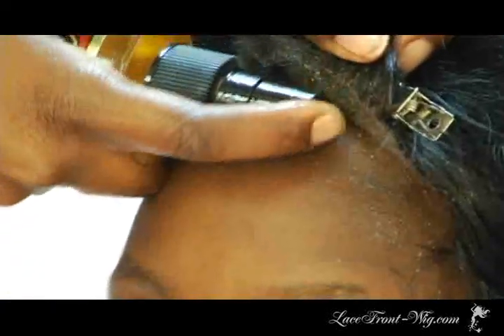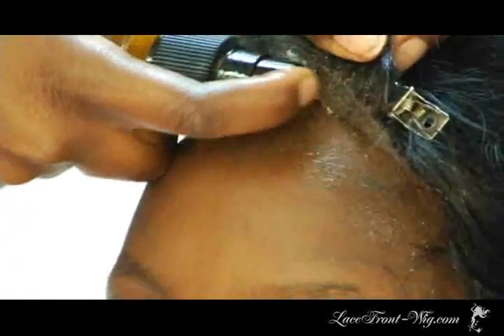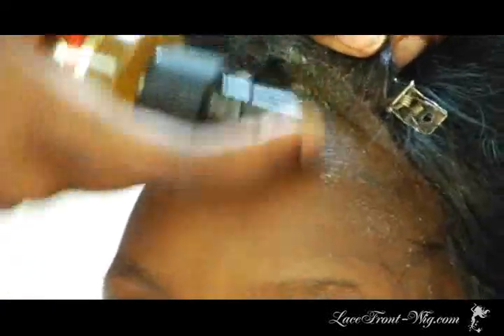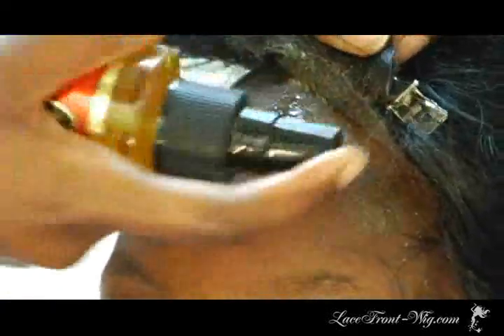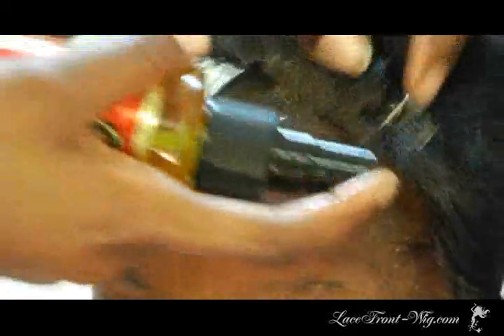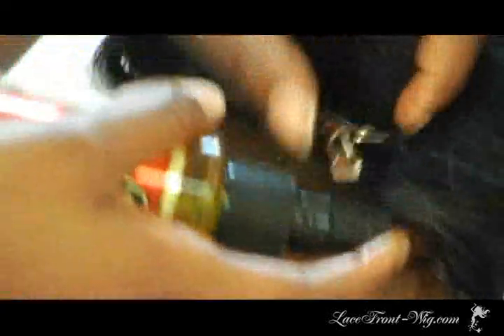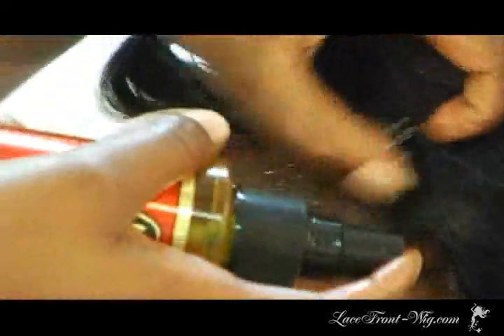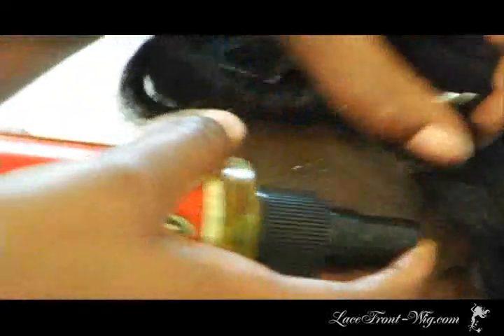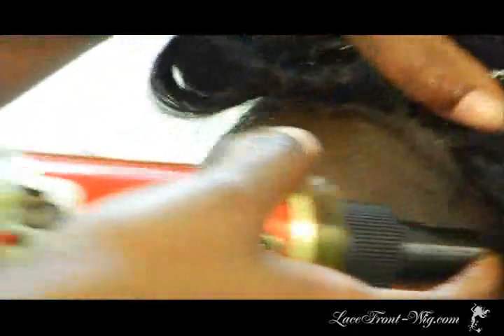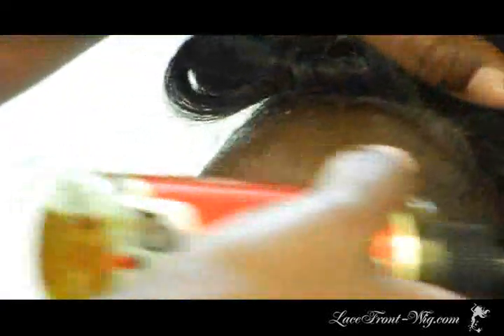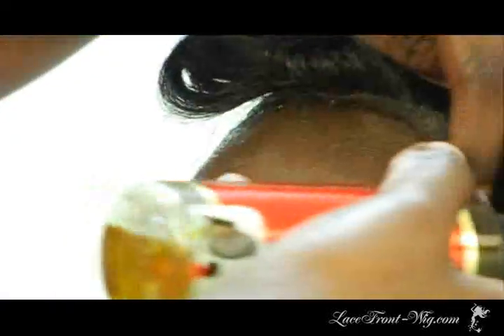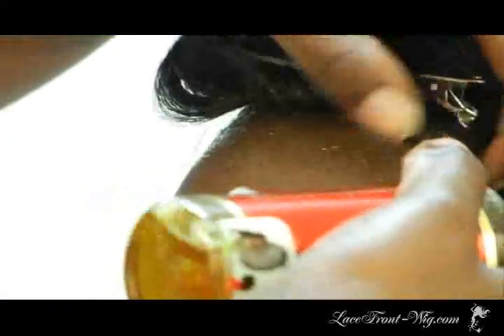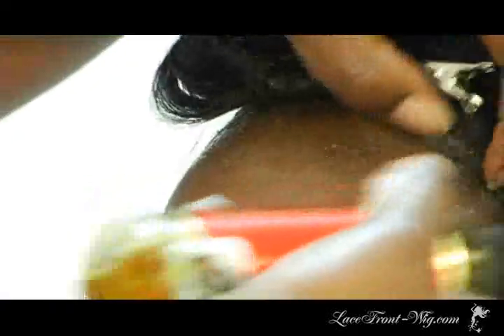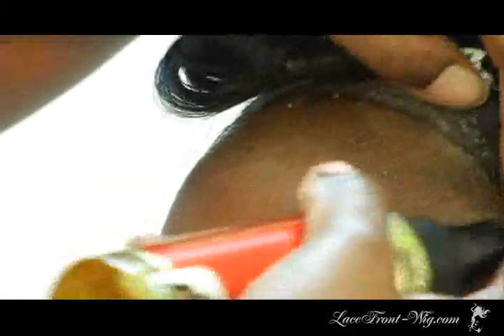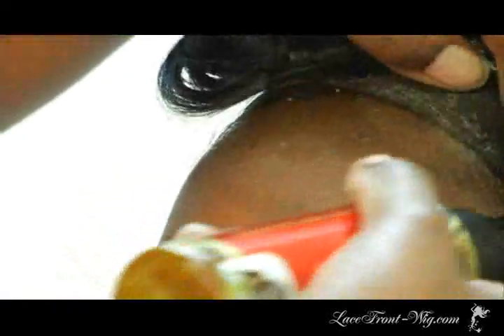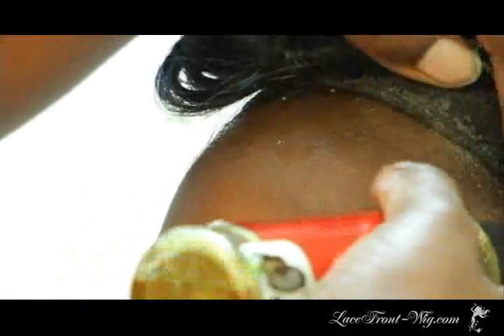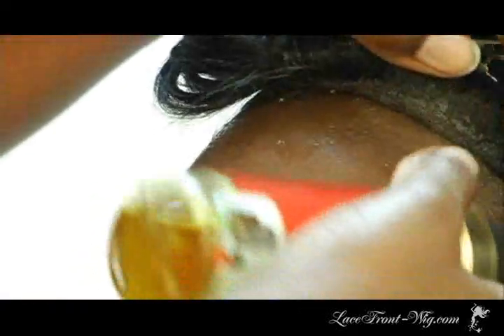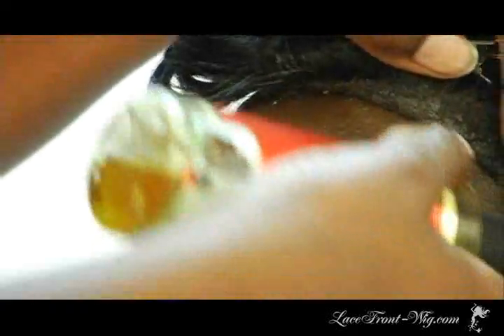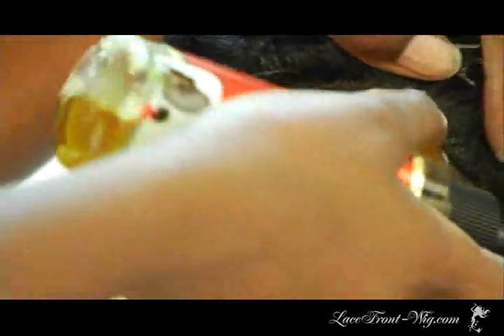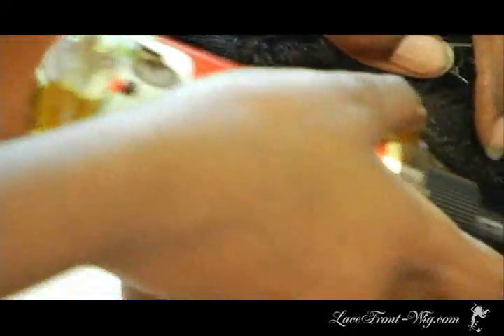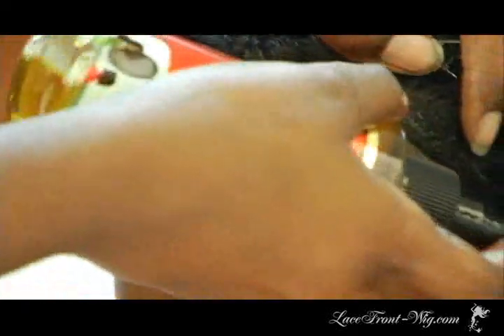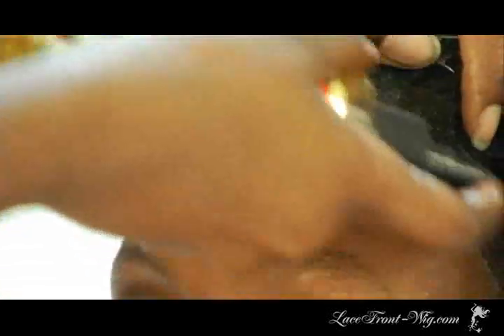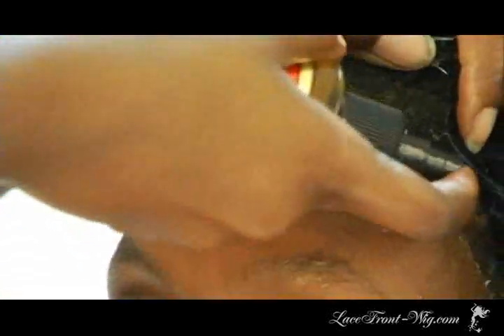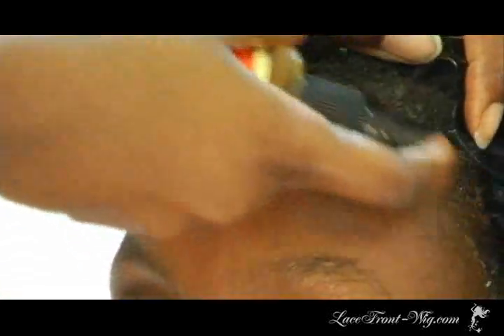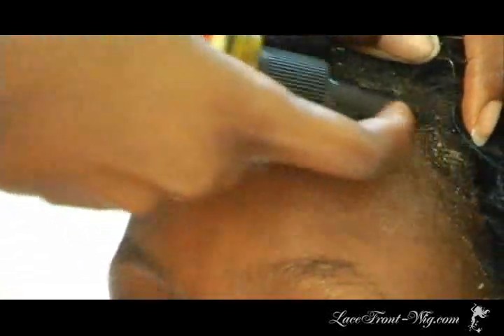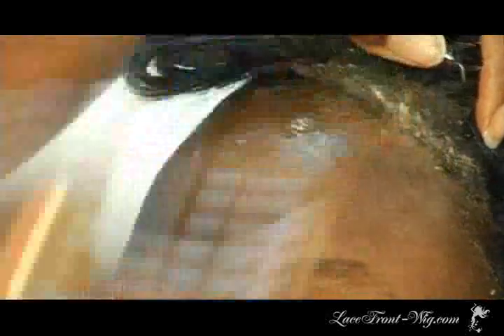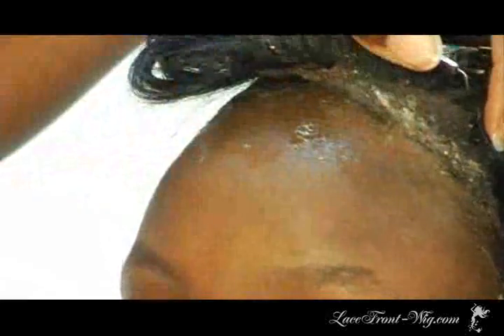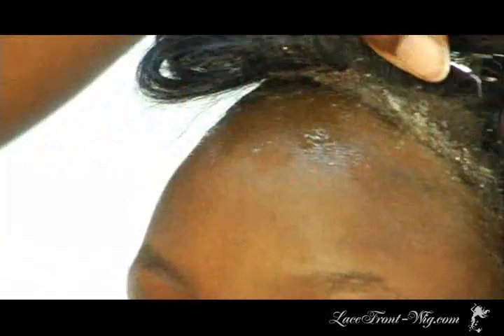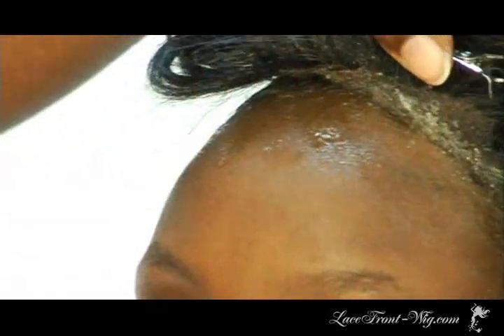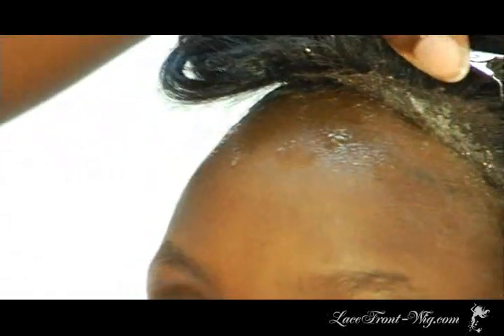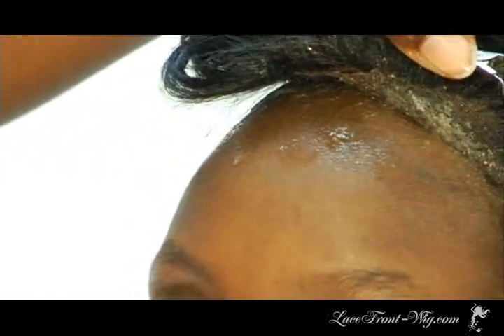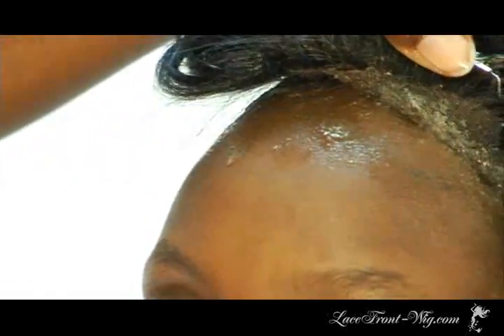As you can see, the more you do it, the more the wig loosens until it lifts by its own from the hairline.